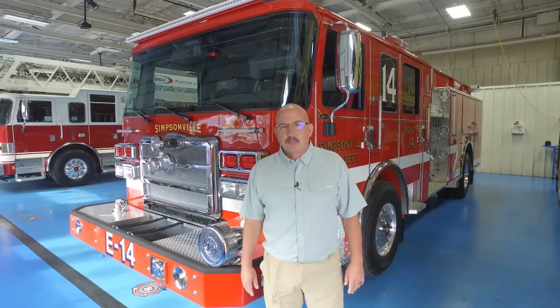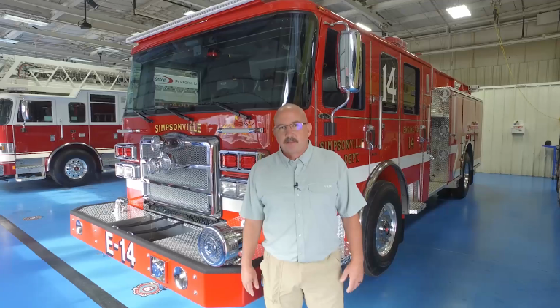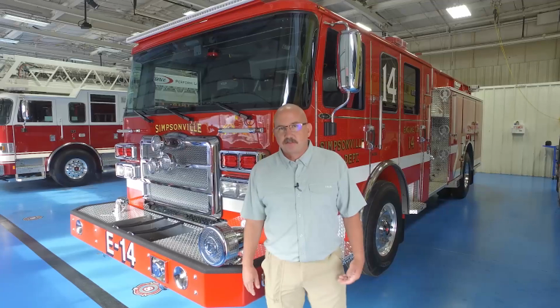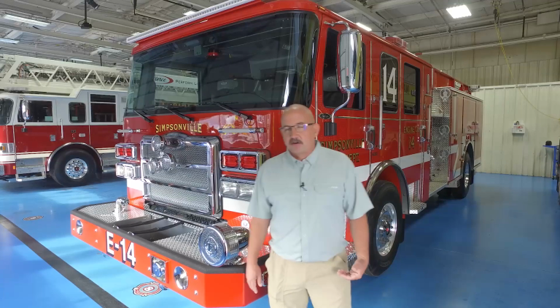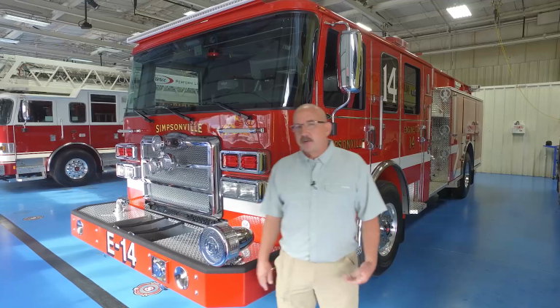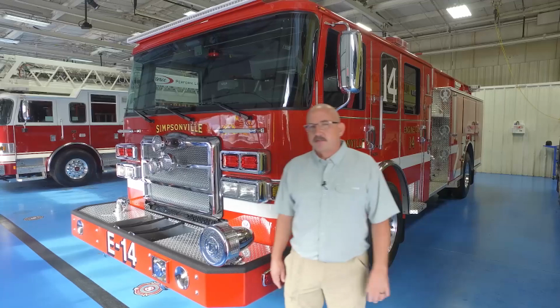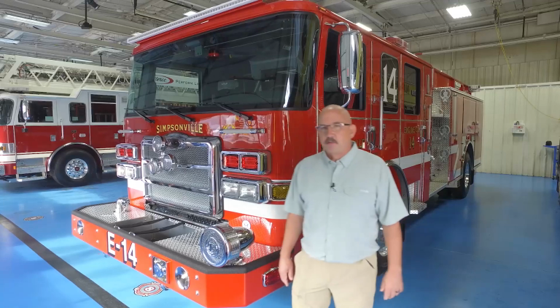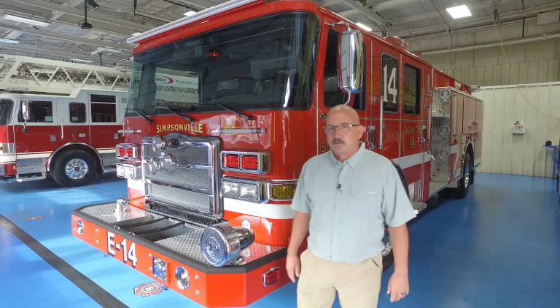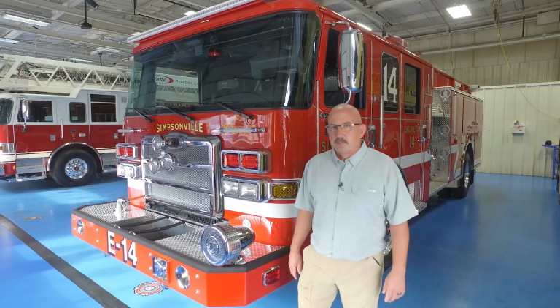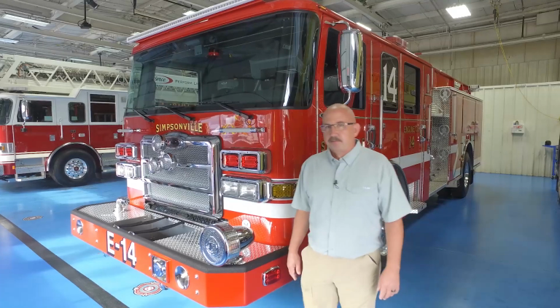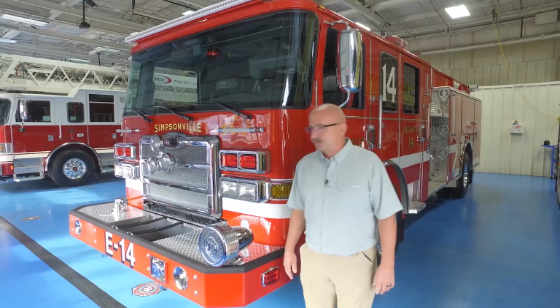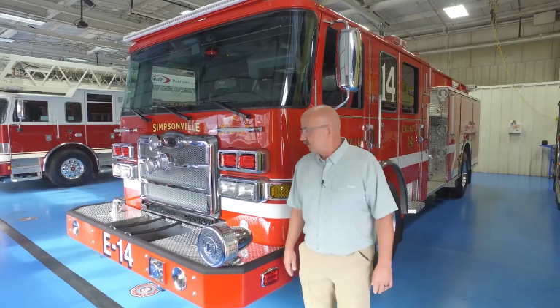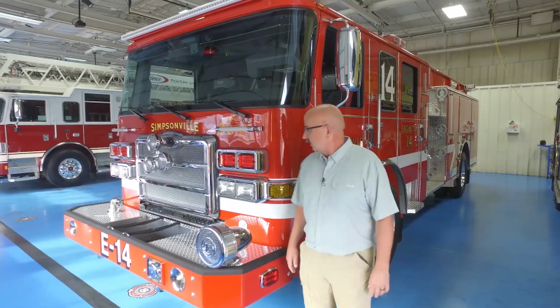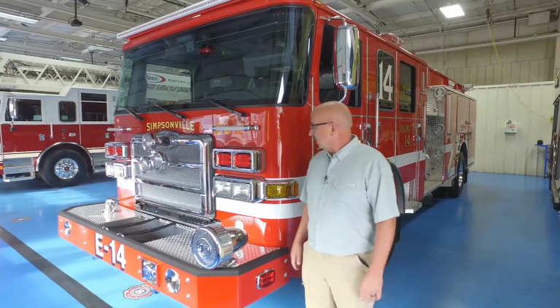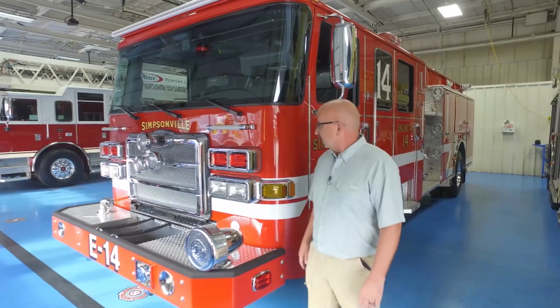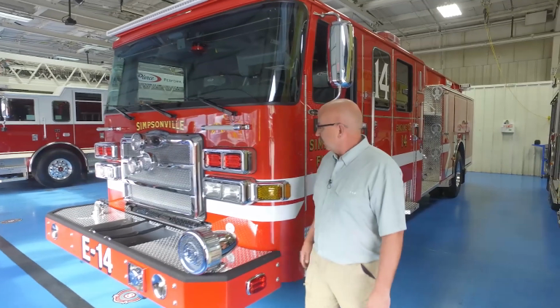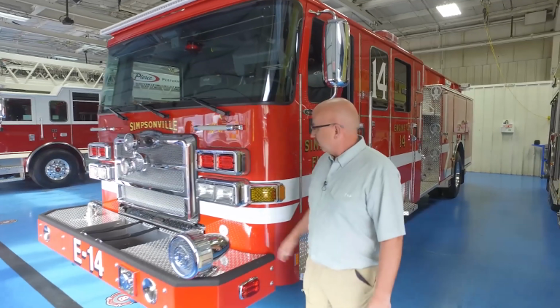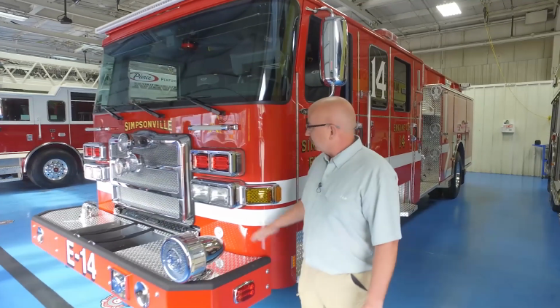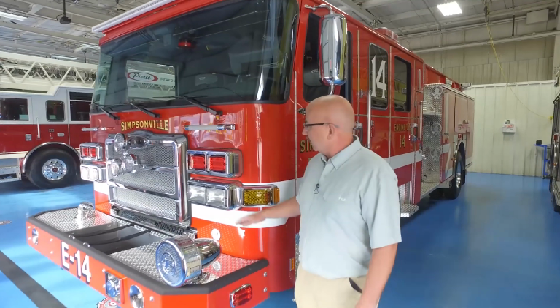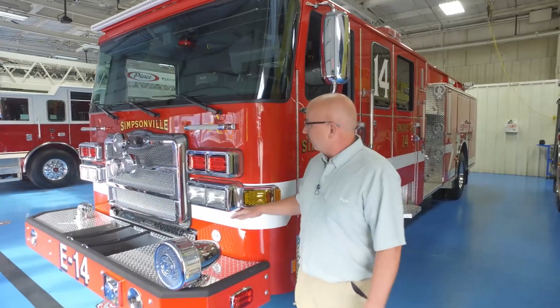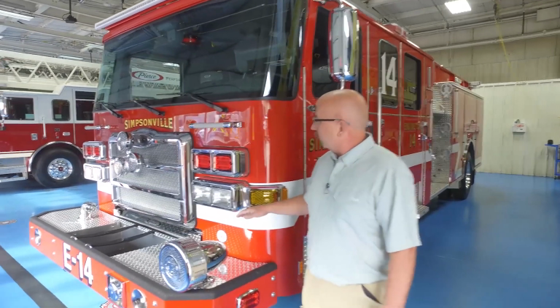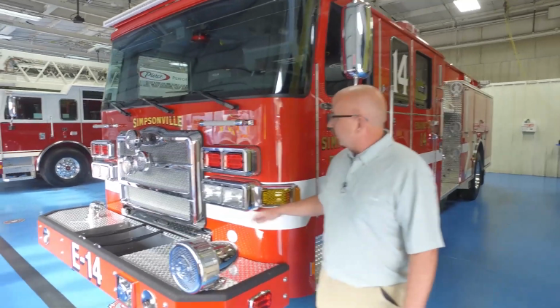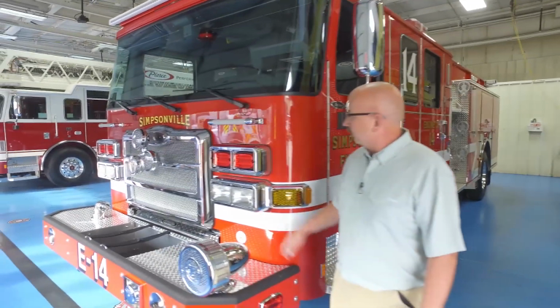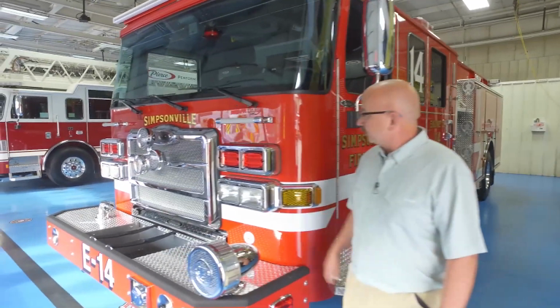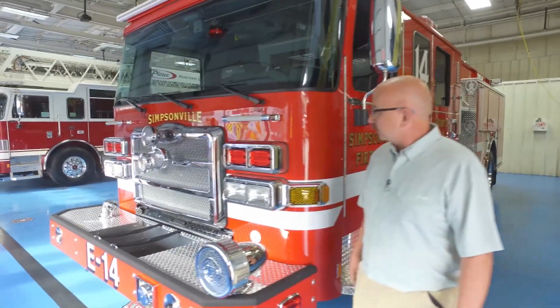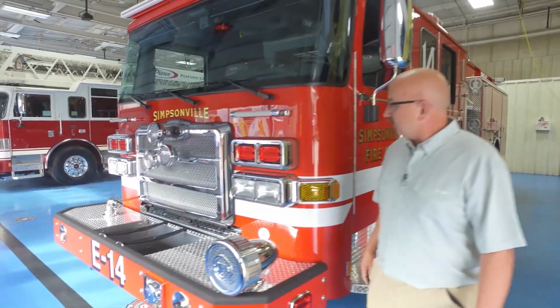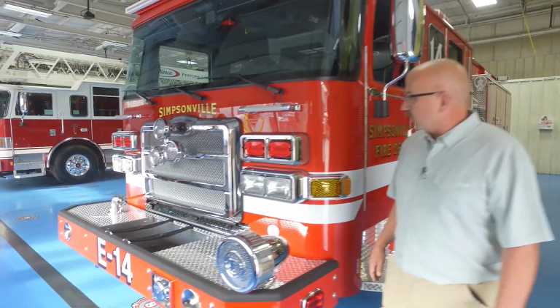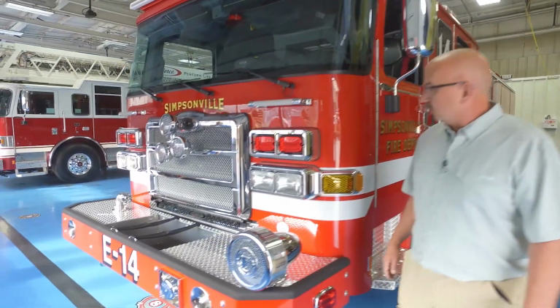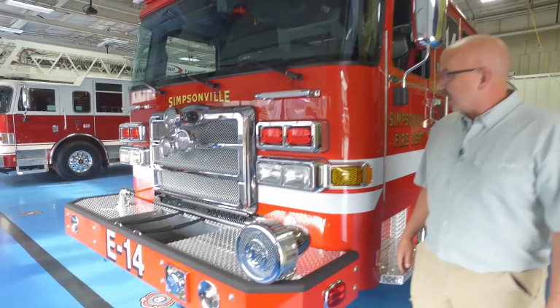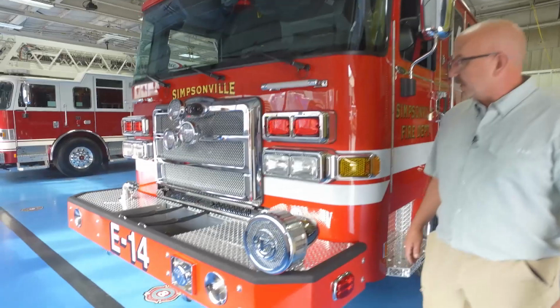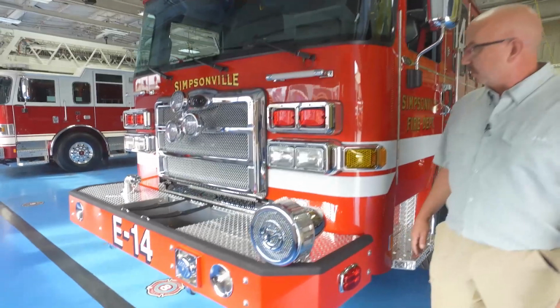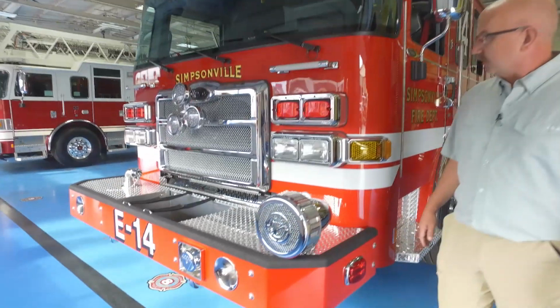This is our new Pierce Enforcer Pumper. We have an extended front bumper with a hose line in the front.